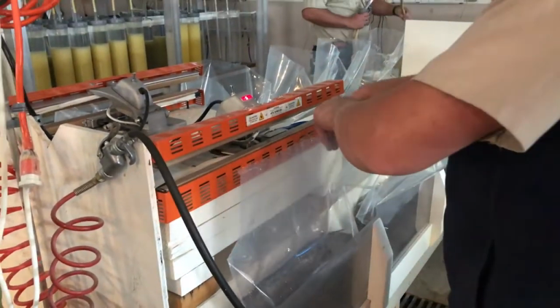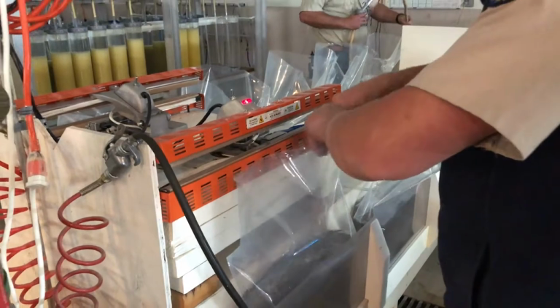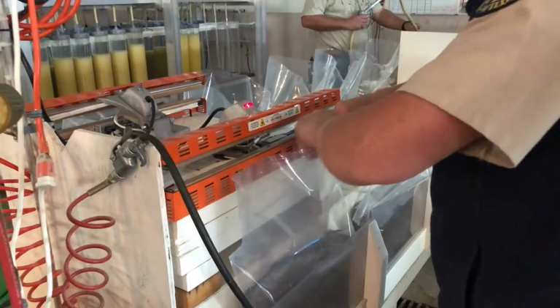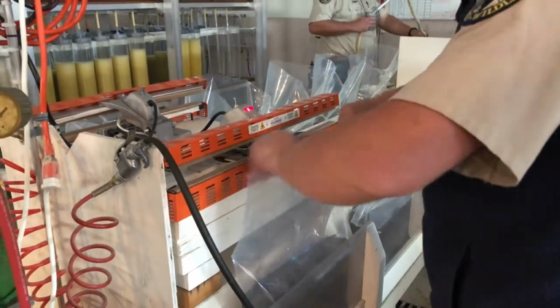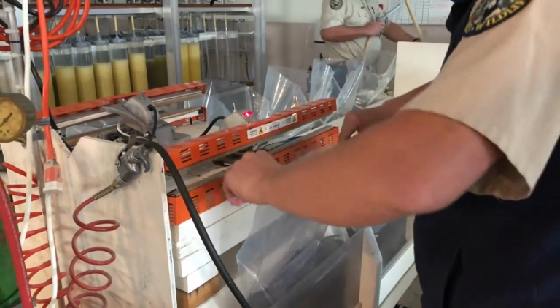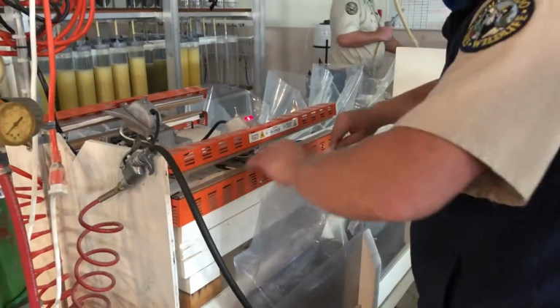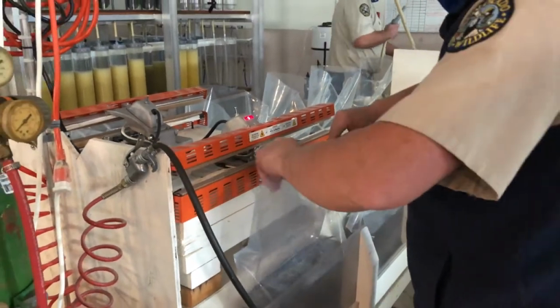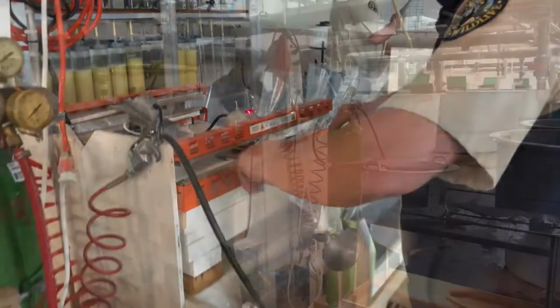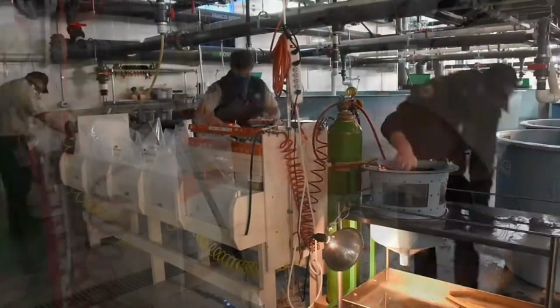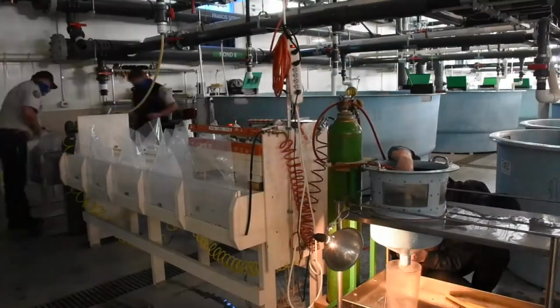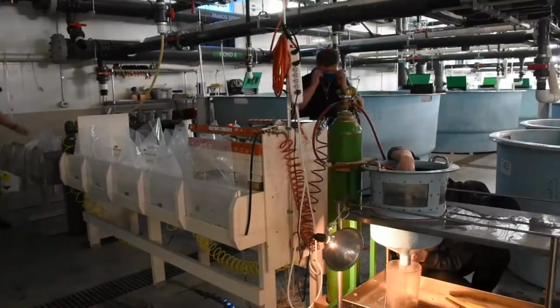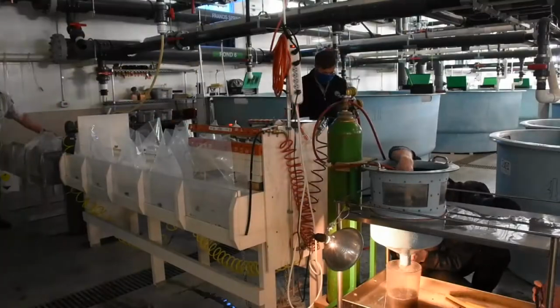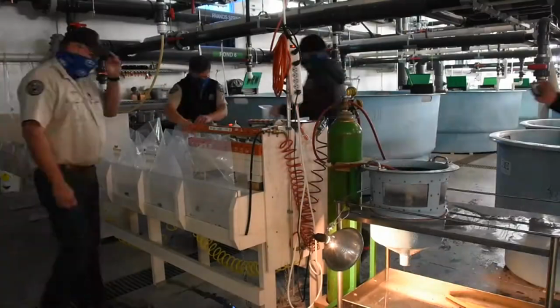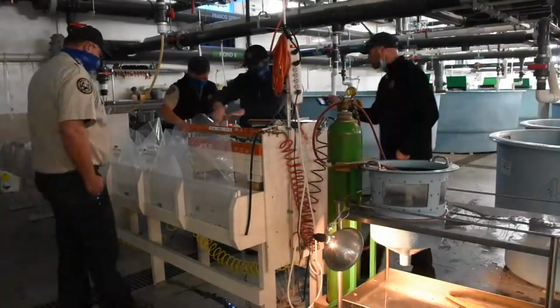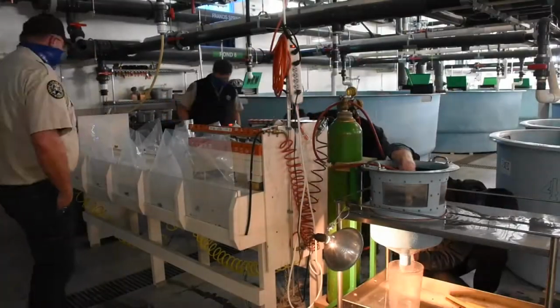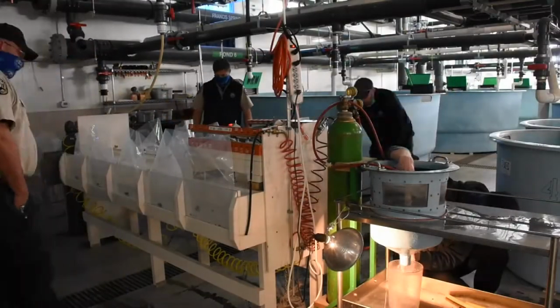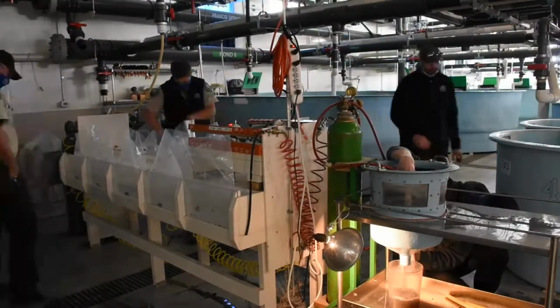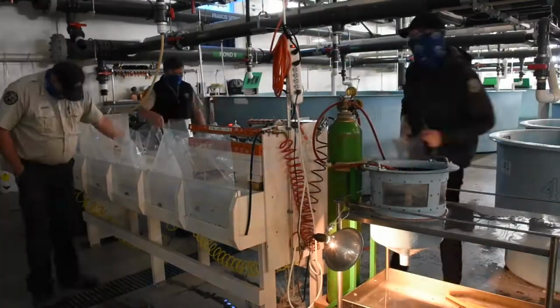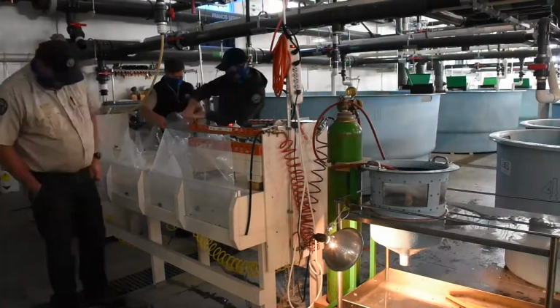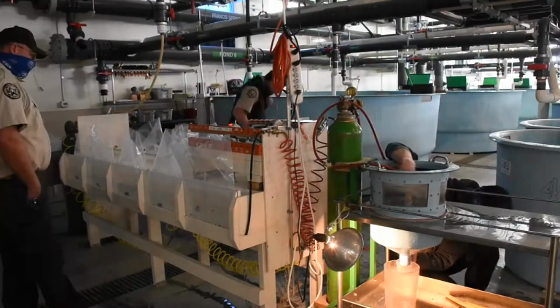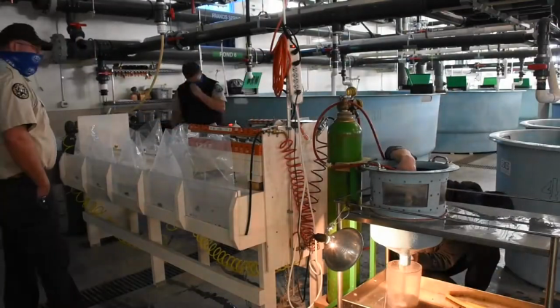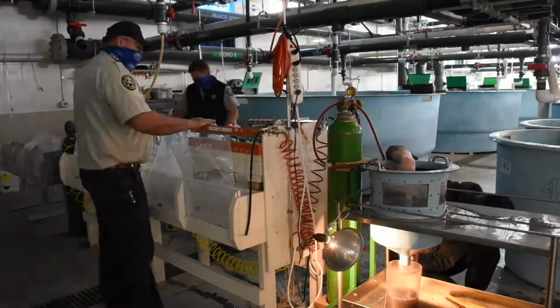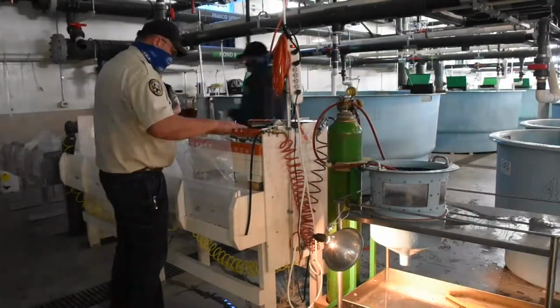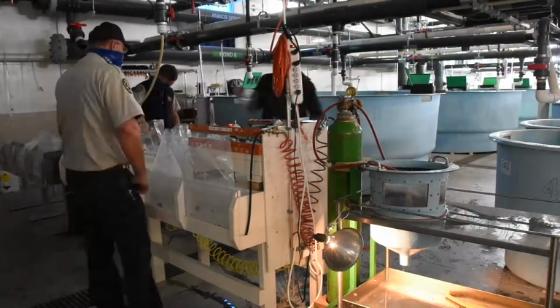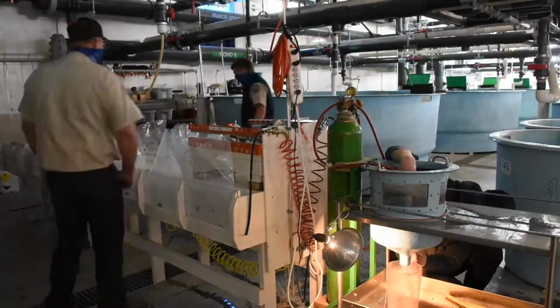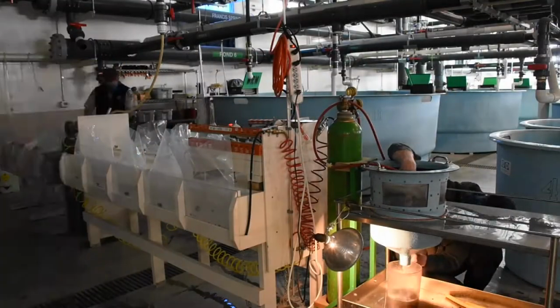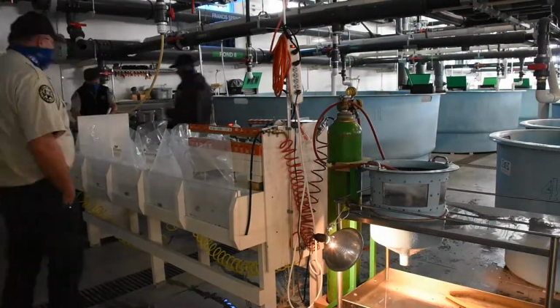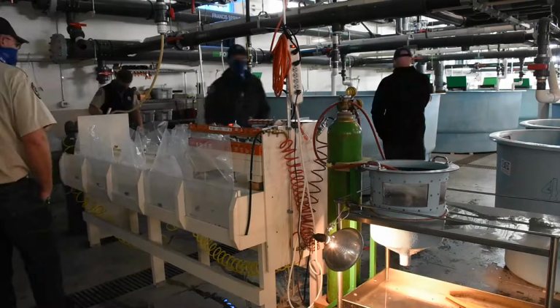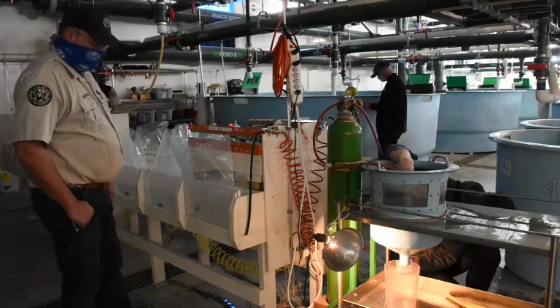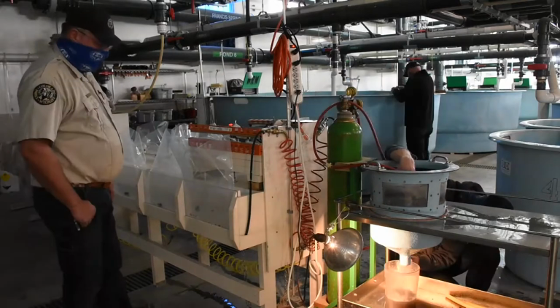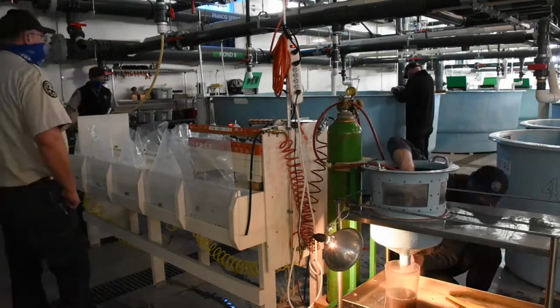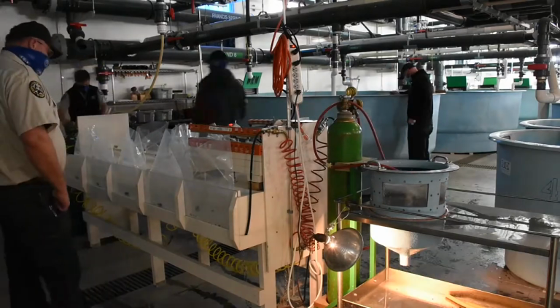We put them in pizza bags, which are a good insulator. We'll haul them to wherever the reservoir and whatever biologist needs them for the day.